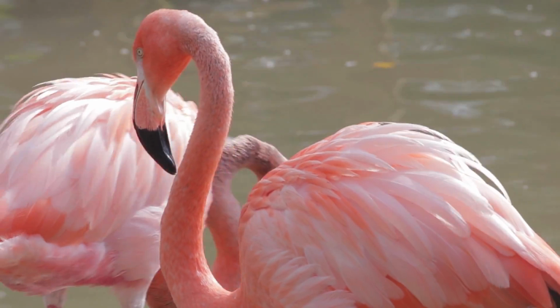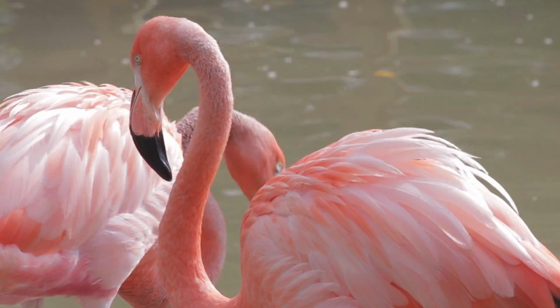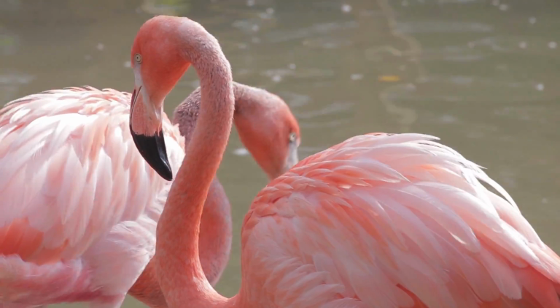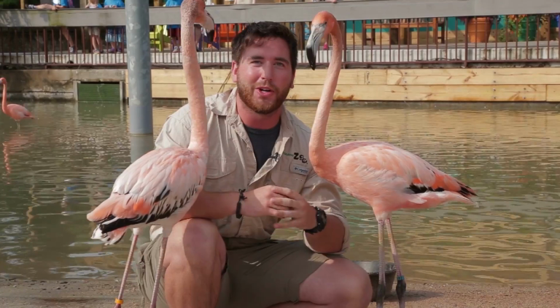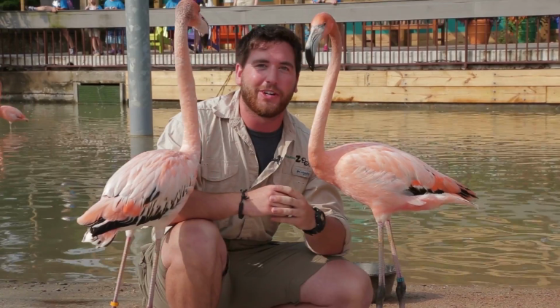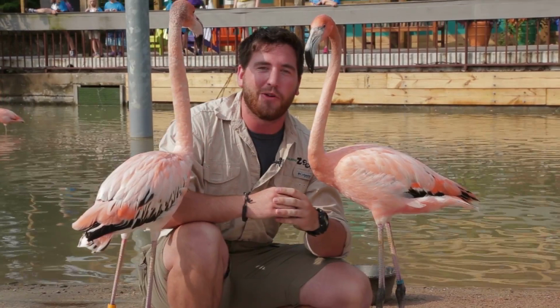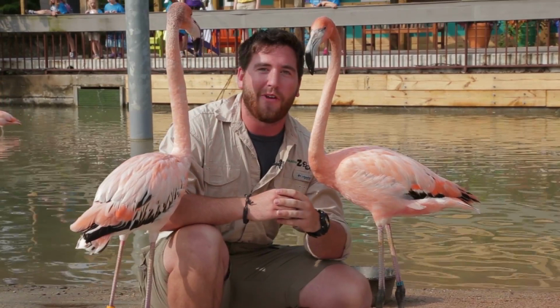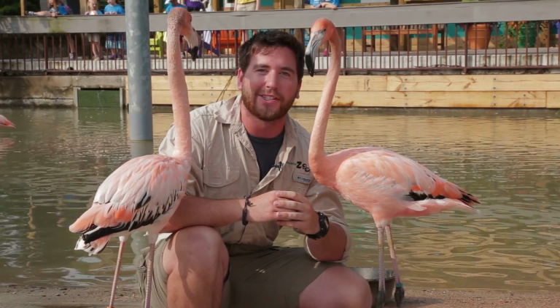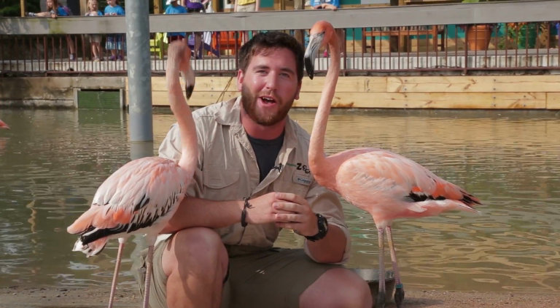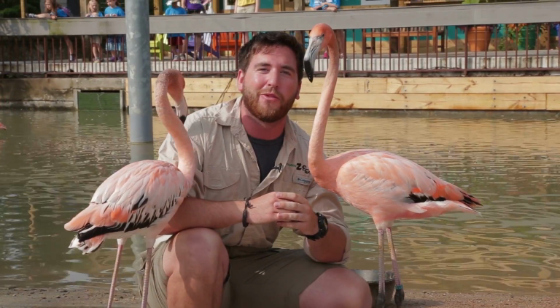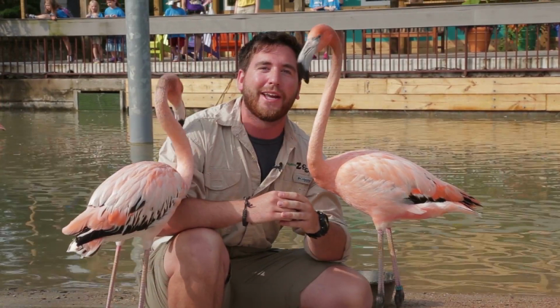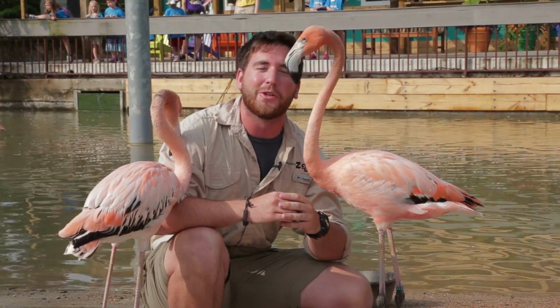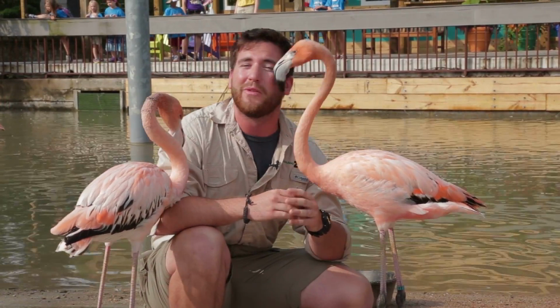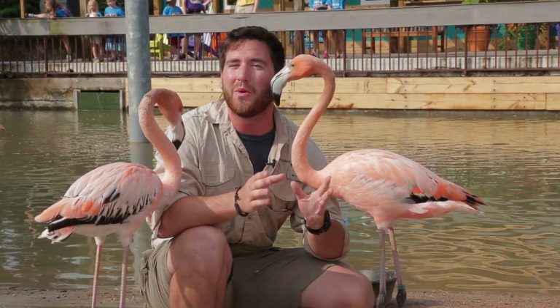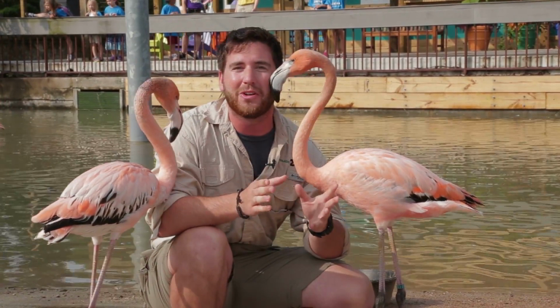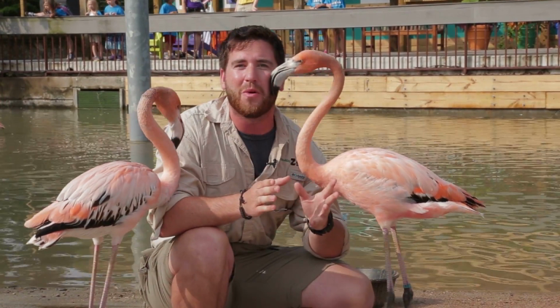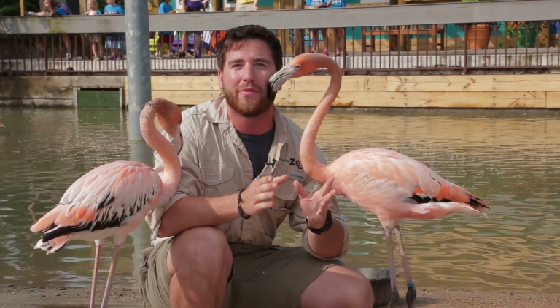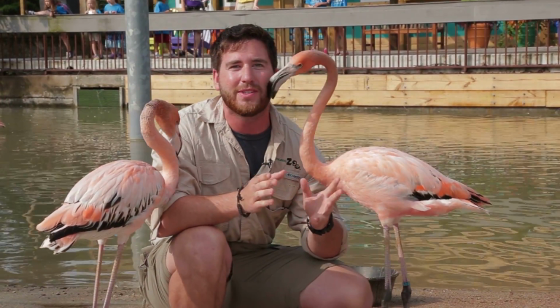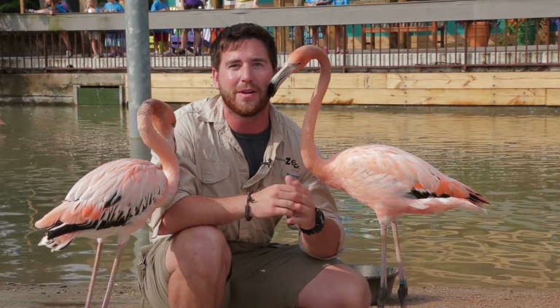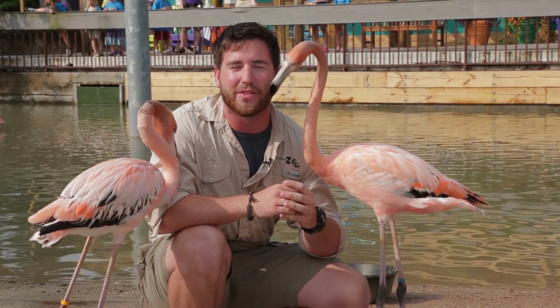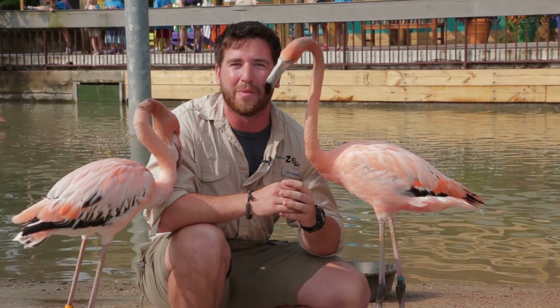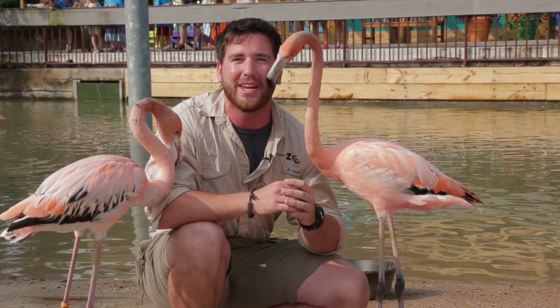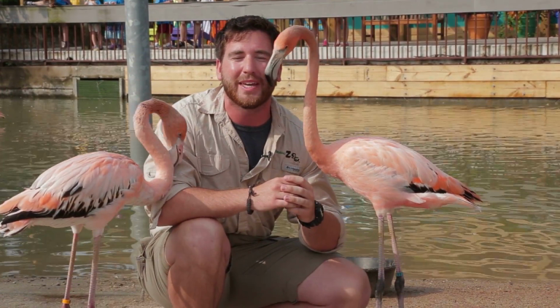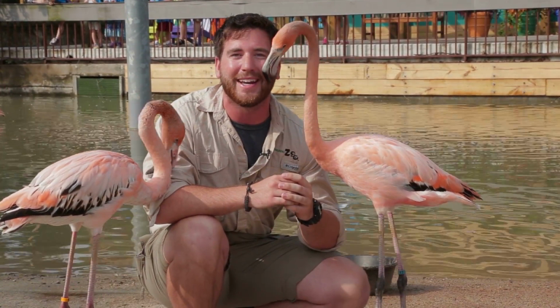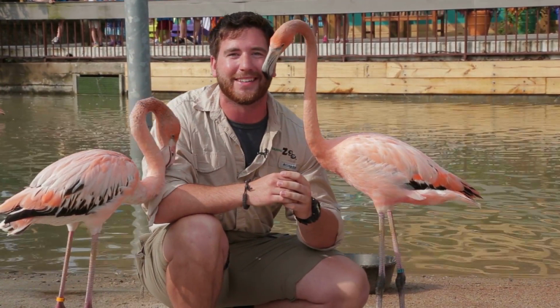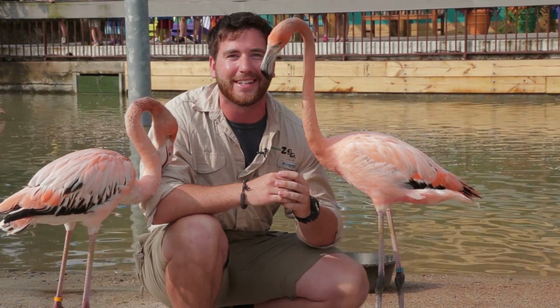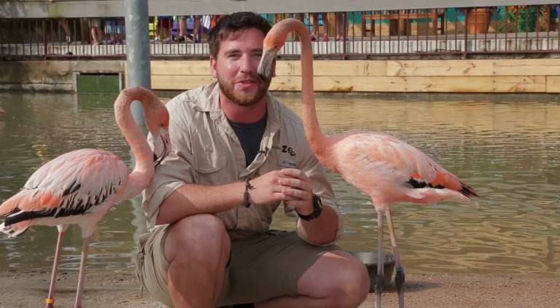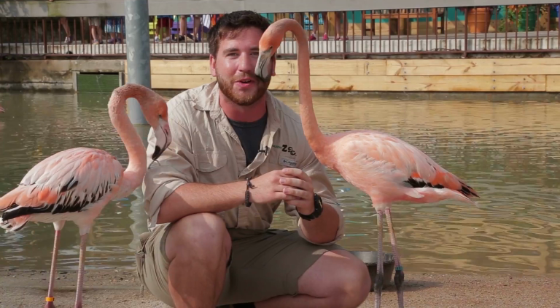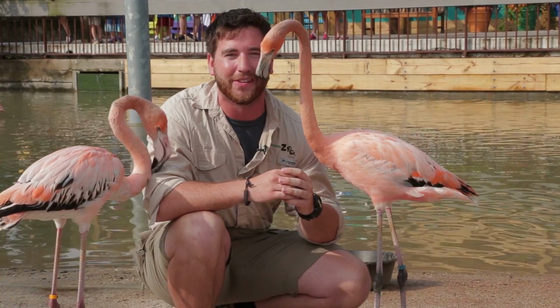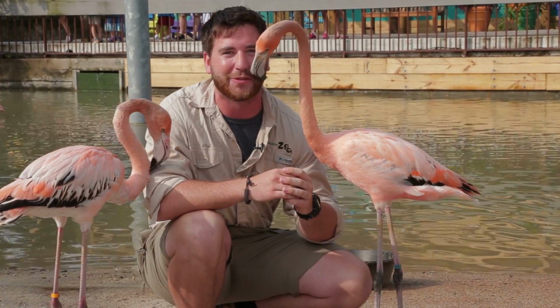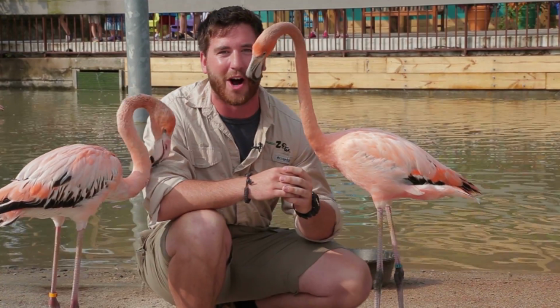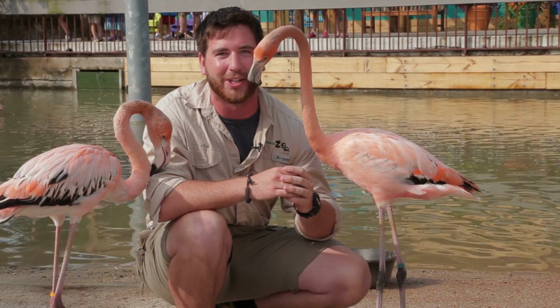I hope you enjoyed learning a few facts about our flamingos, but if you want to learn more, visit them at the Flamingo Key here at the Toledo Zoo. Thanks for watching.